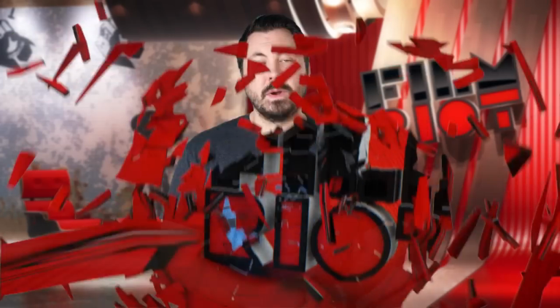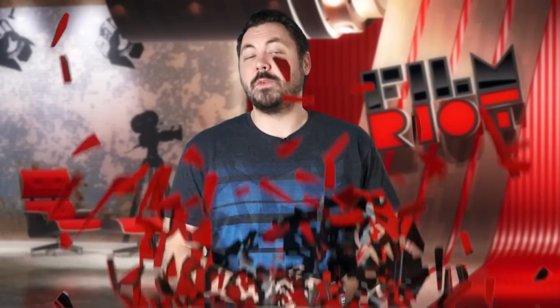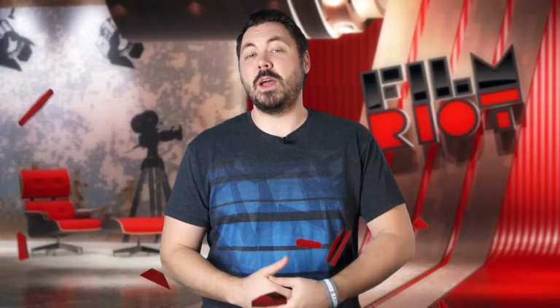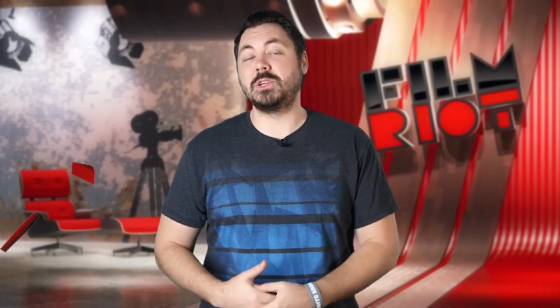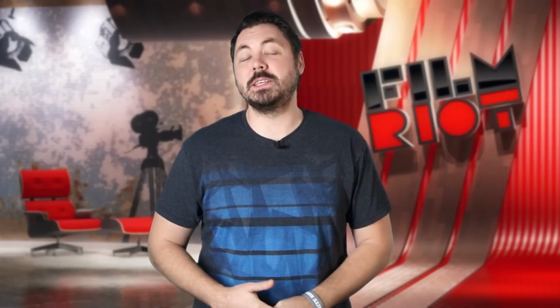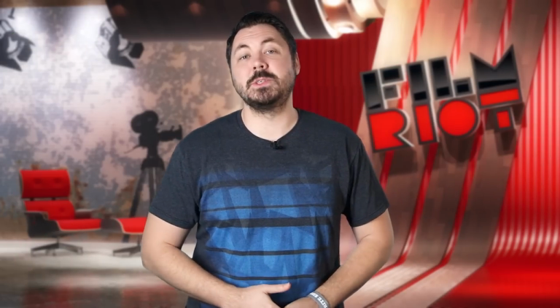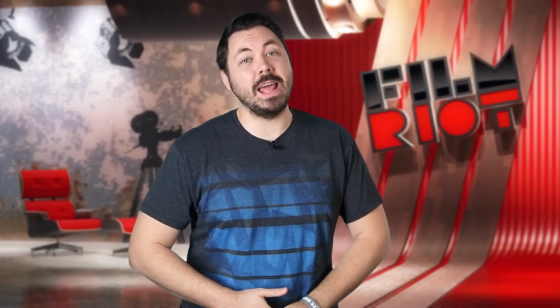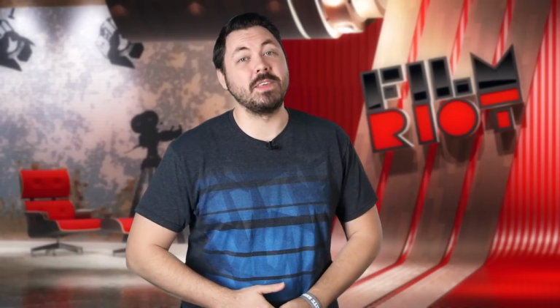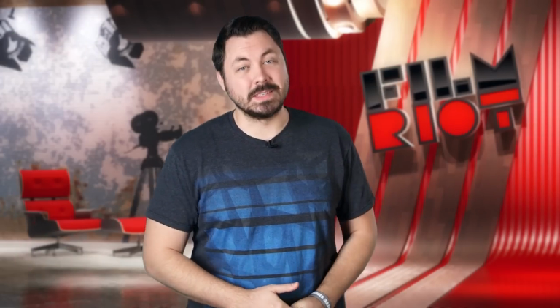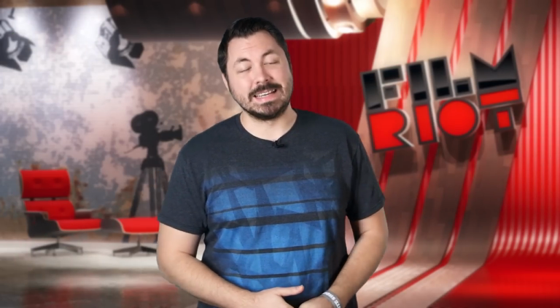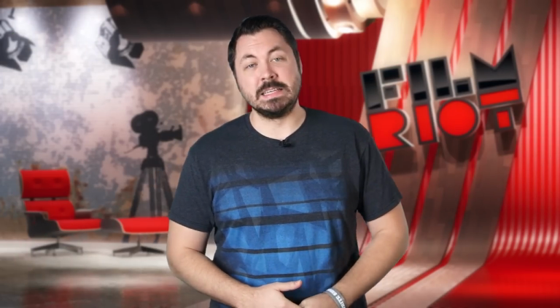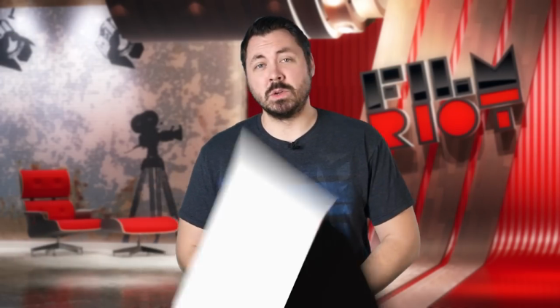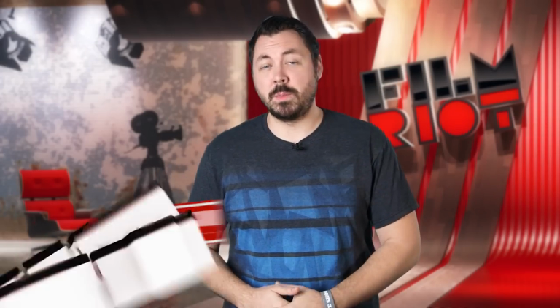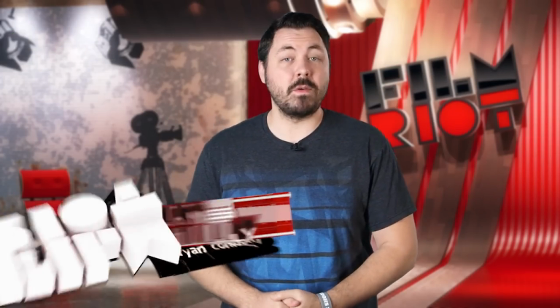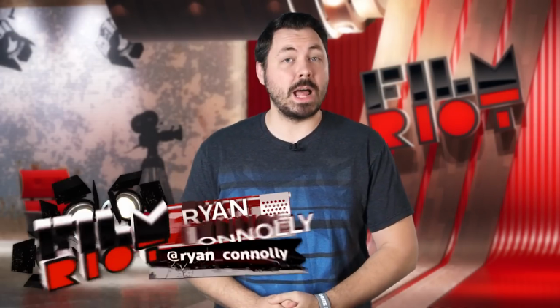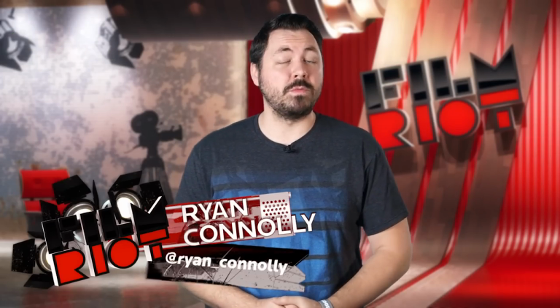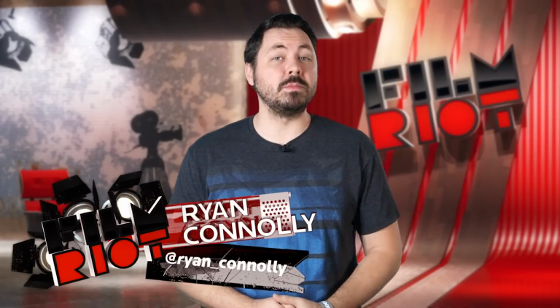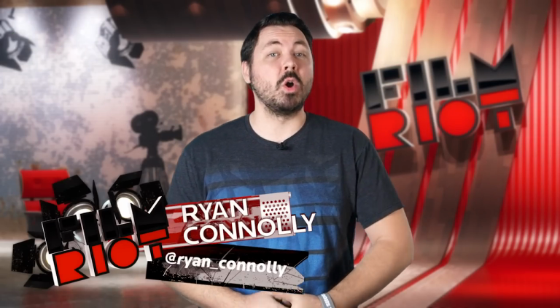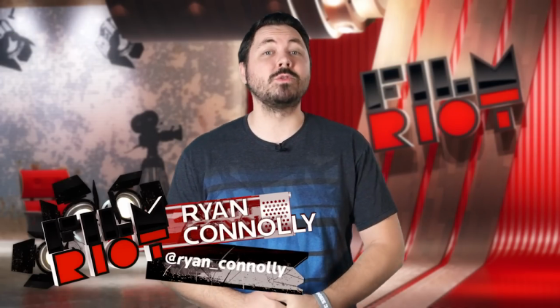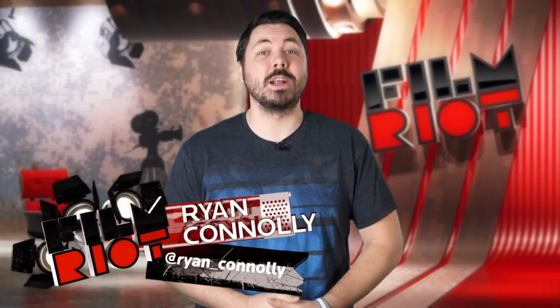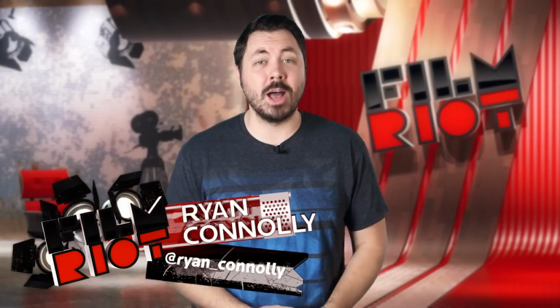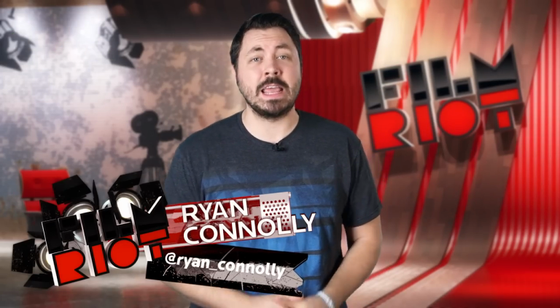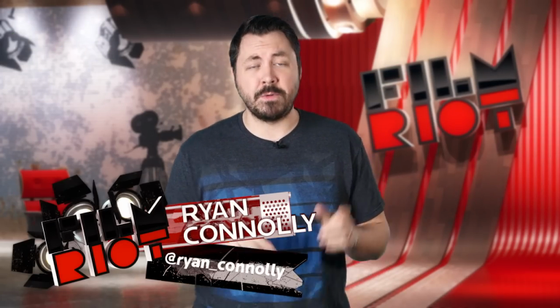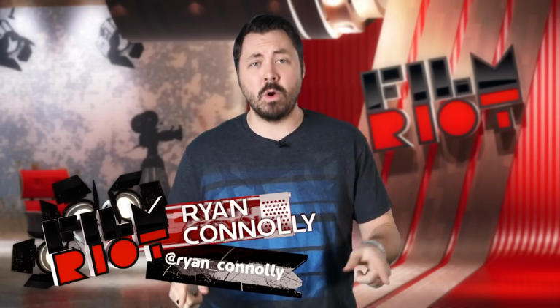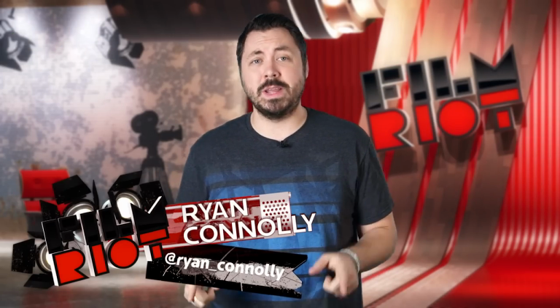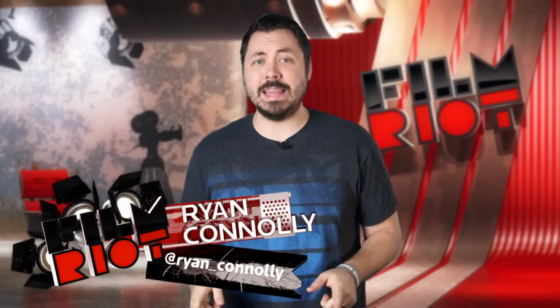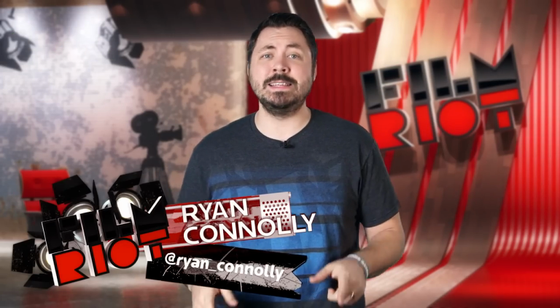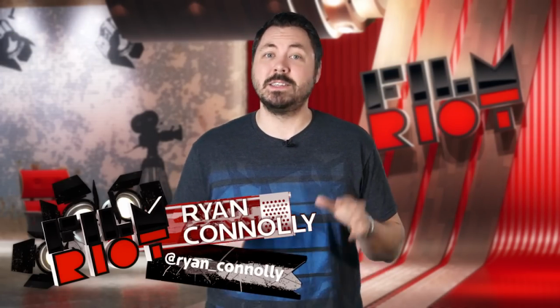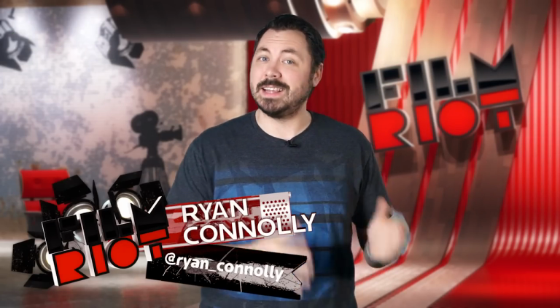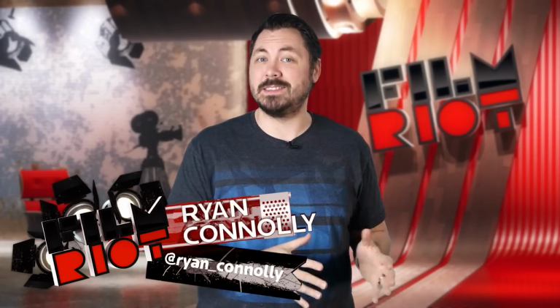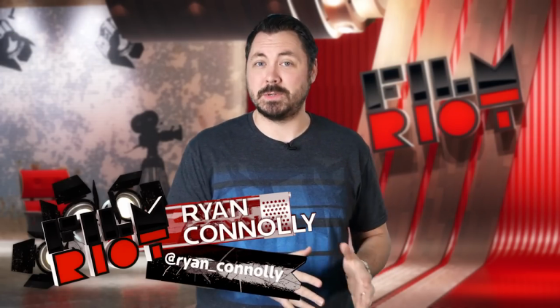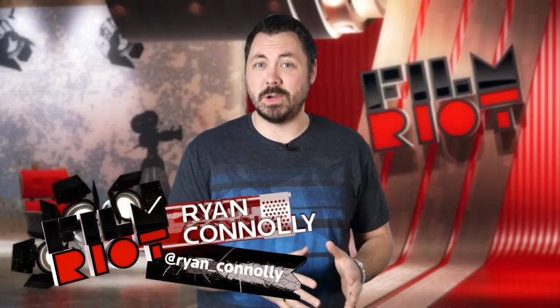Welcome to Film Riot, the show that takes the mystery out of the effects and techniques going into some of your favorite Hollywood films. I'm your host Ryan Conley.